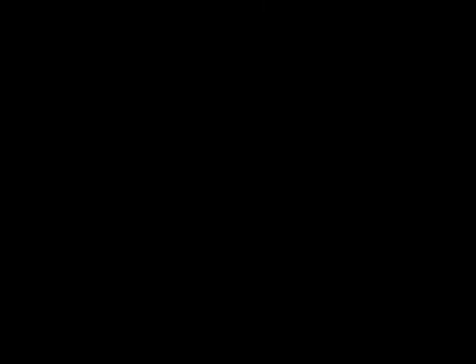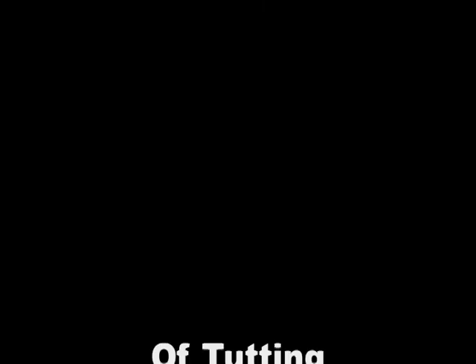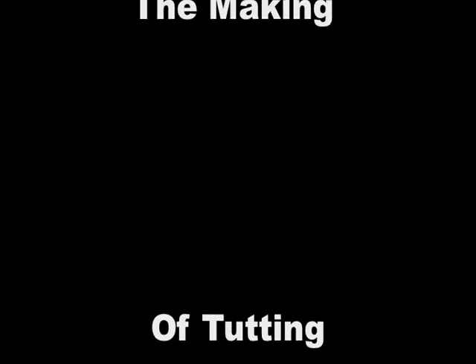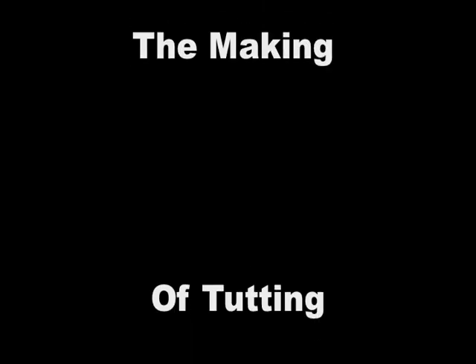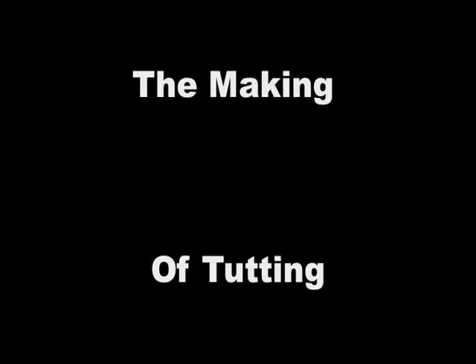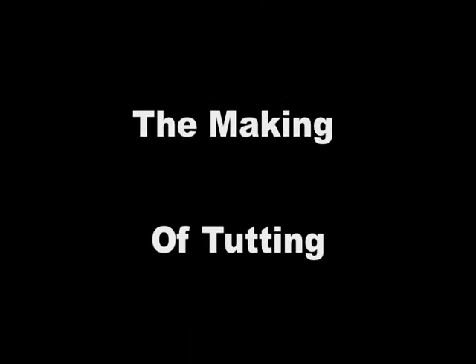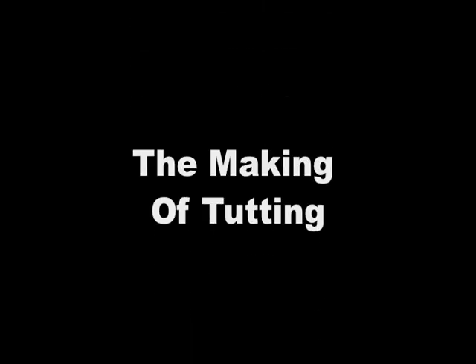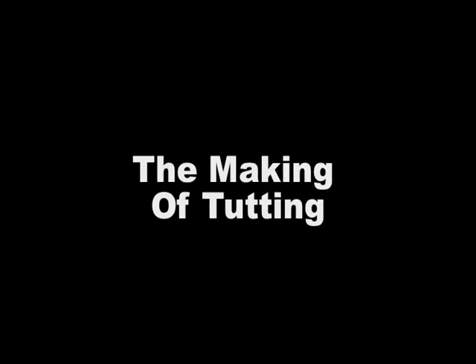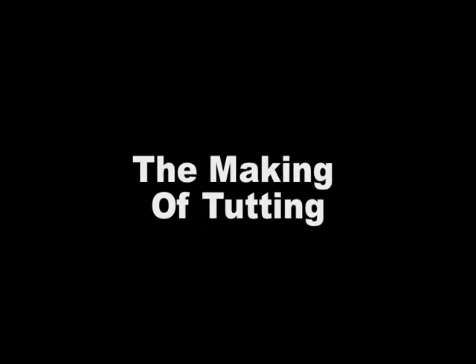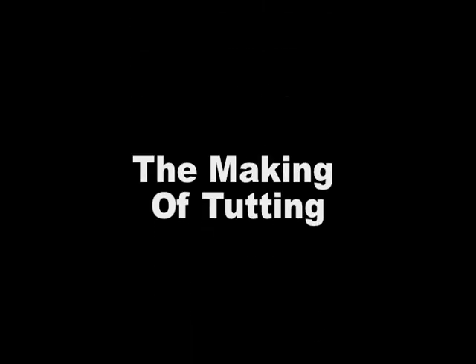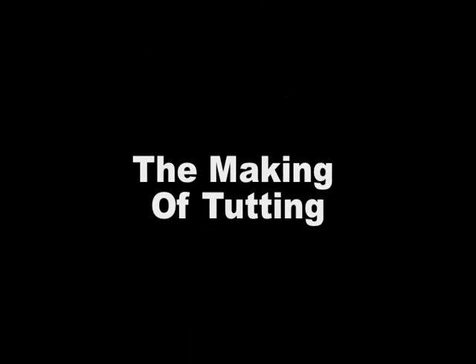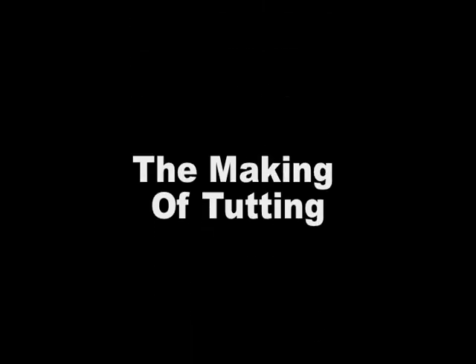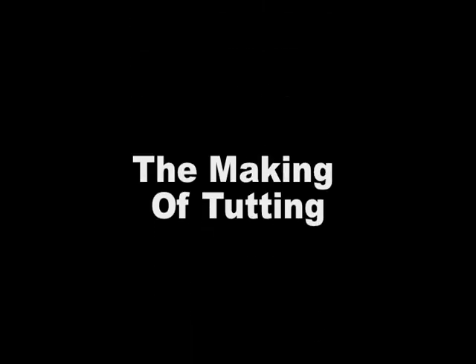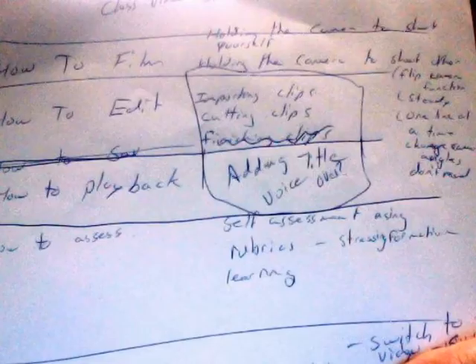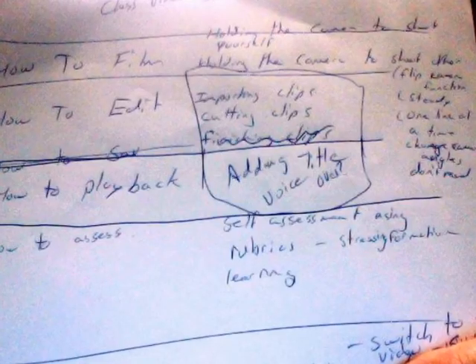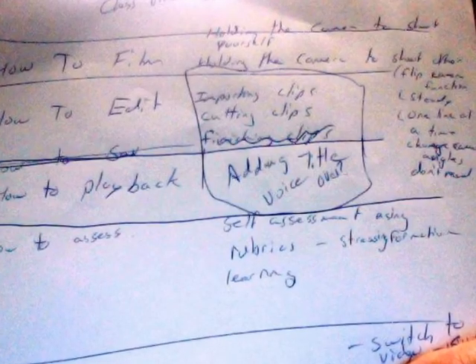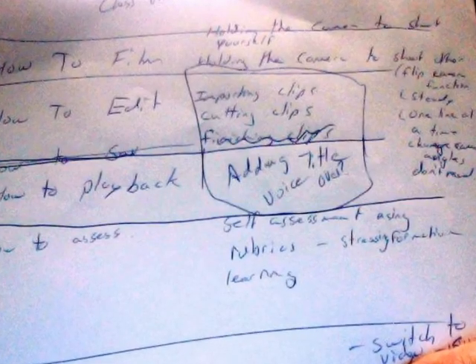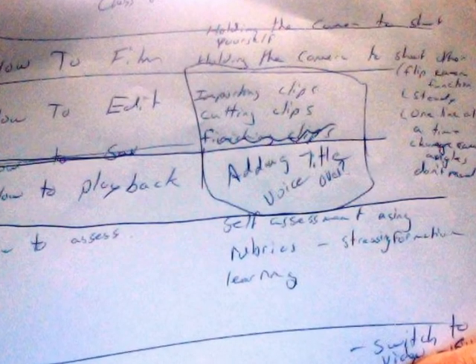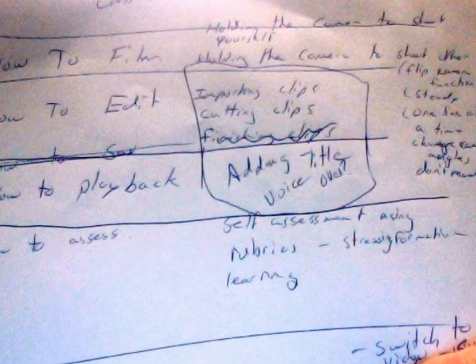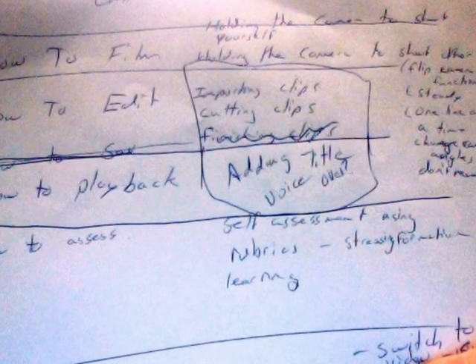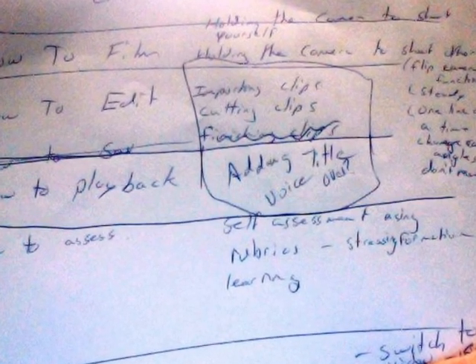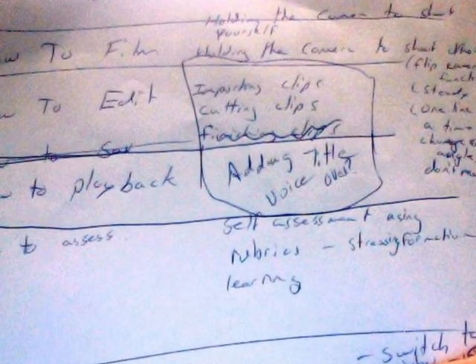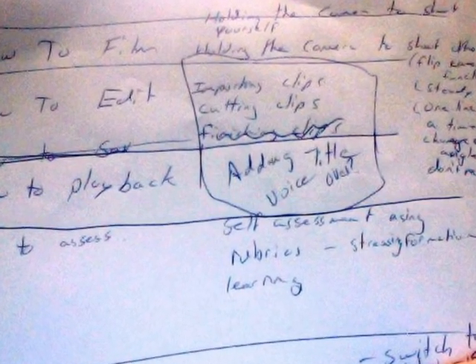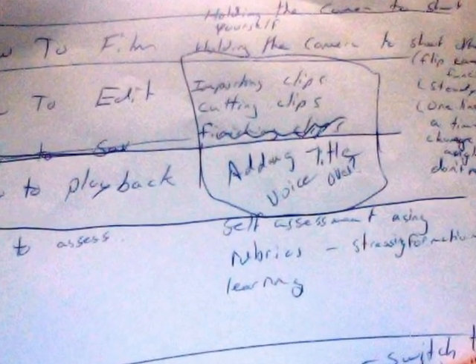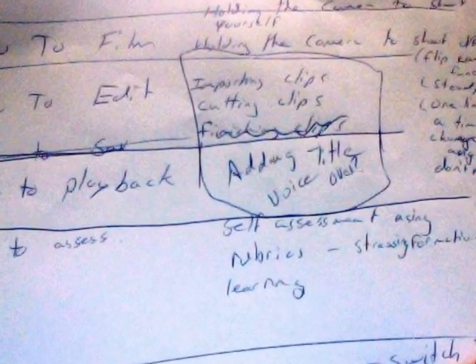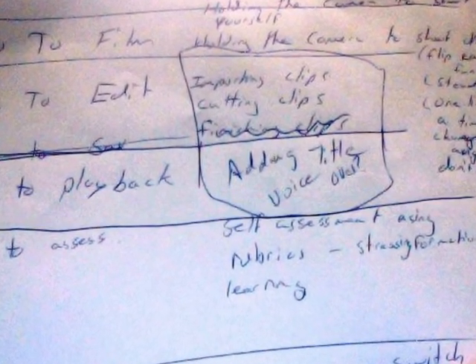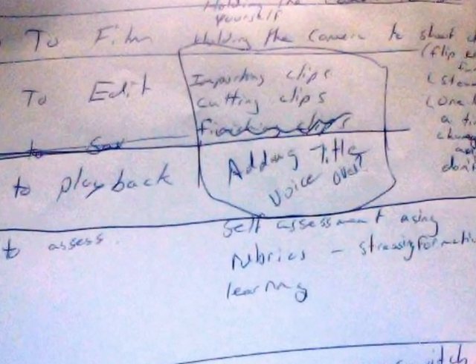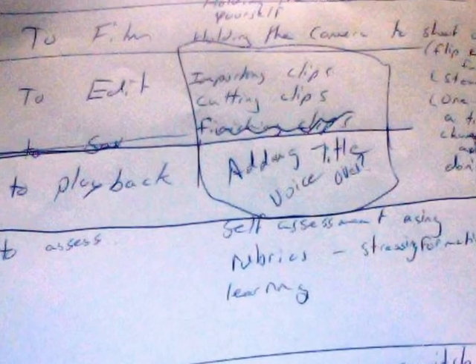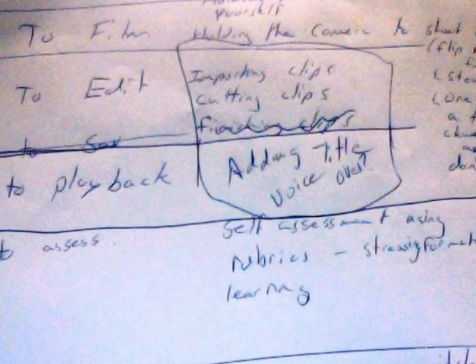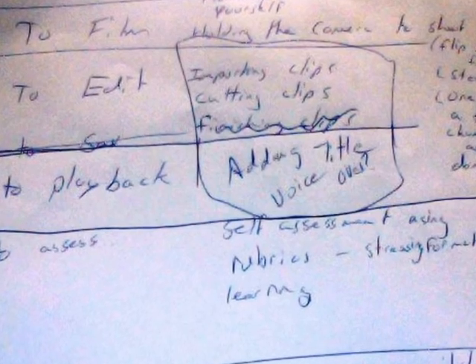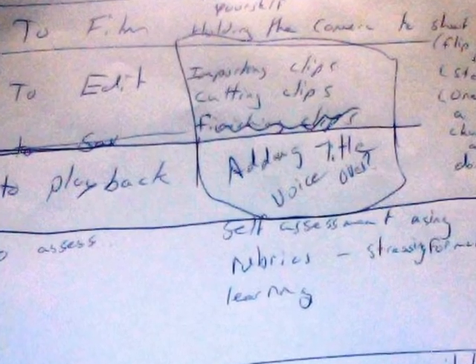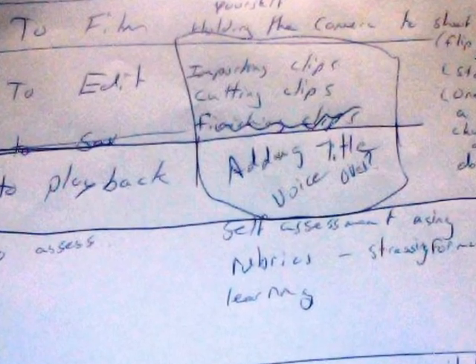The Making of Tutting. Start with a script of all the things you want to include in your video.